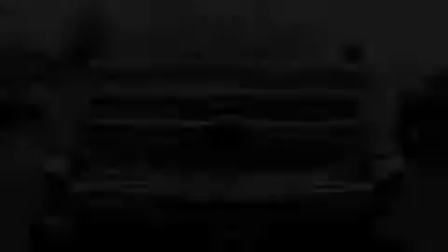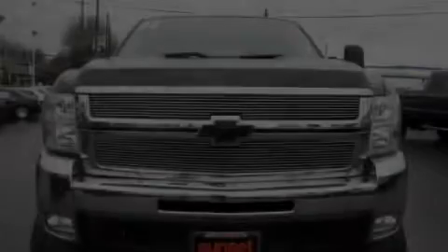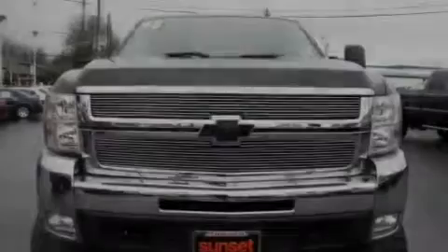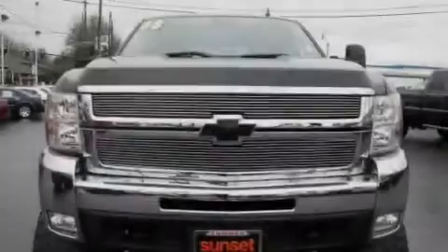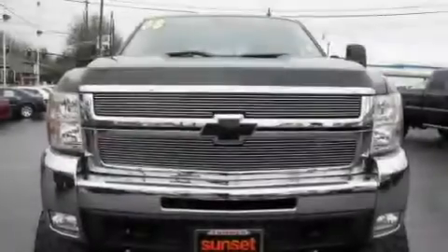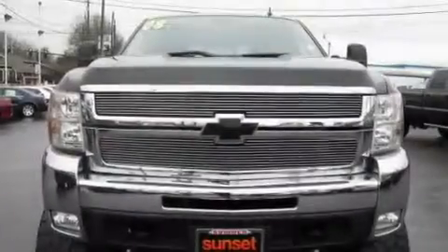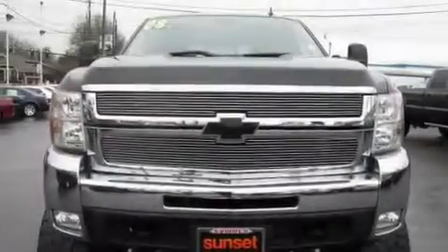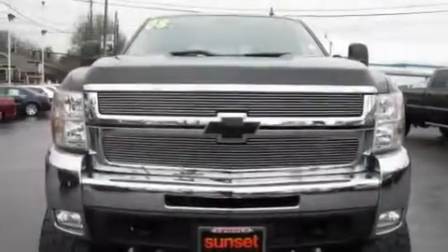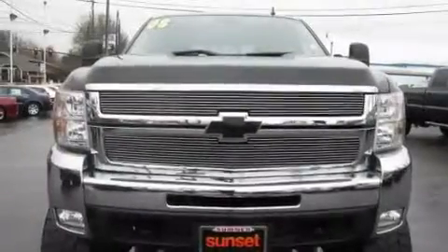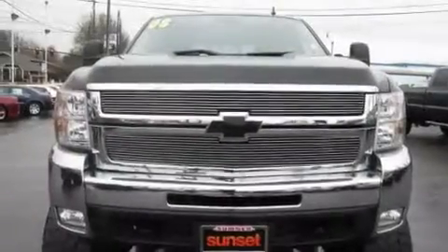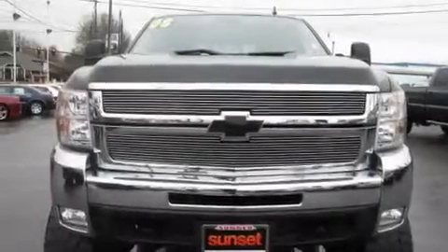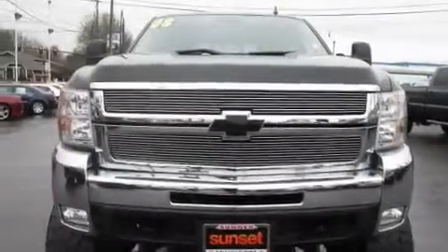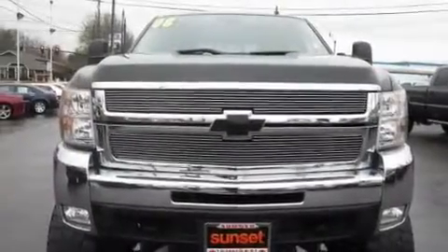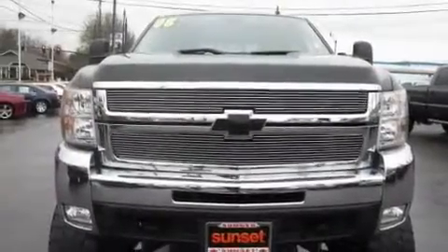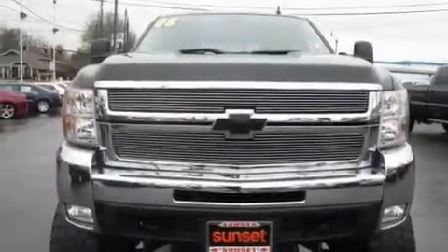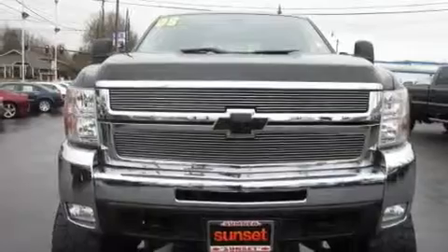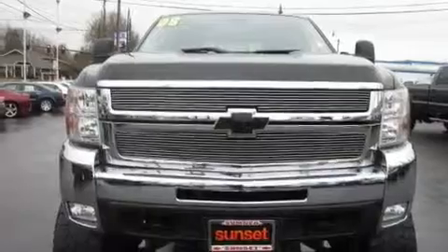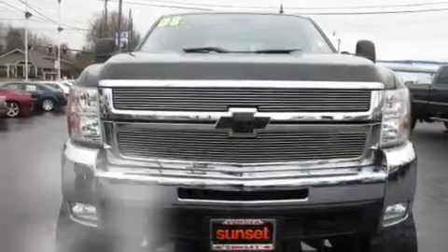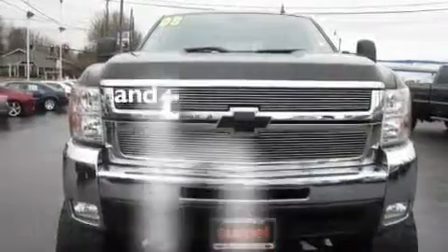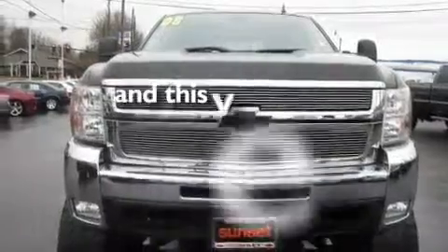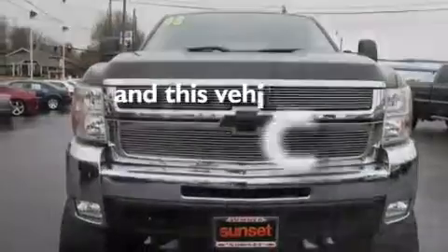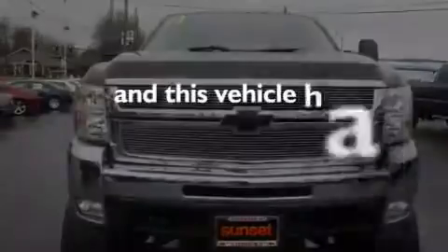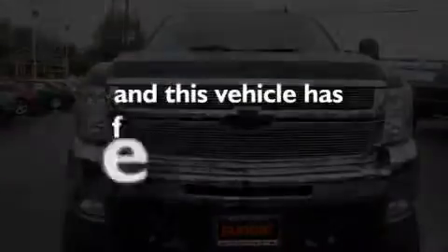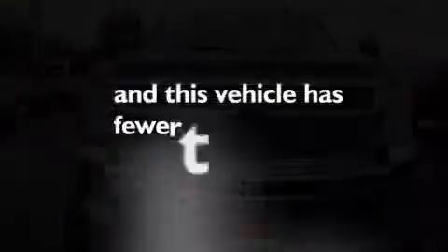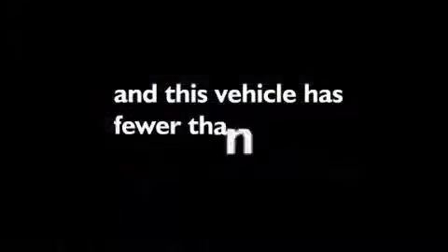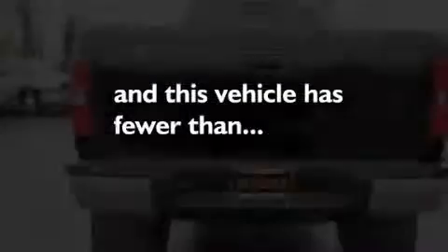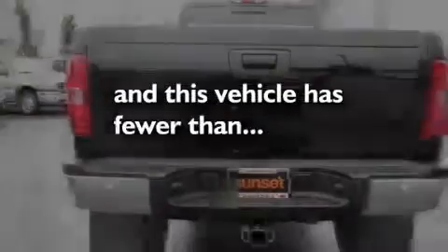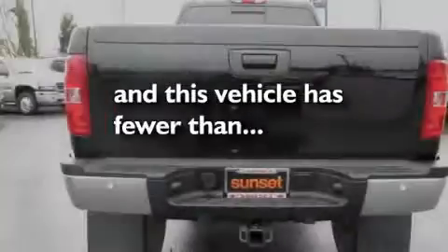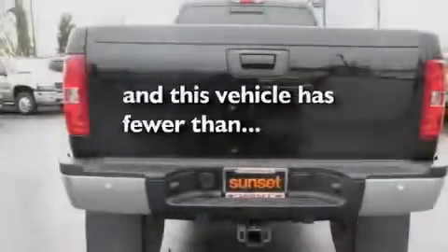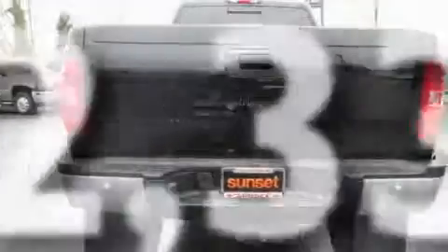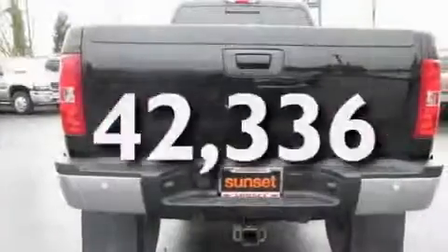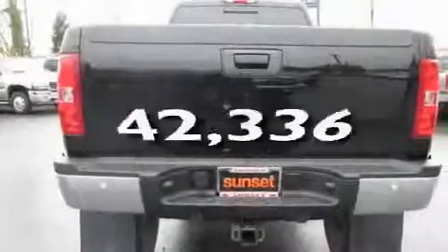Premium wheels, OnStar, a sunroof, and this vehicle has fewer than 43,000 miles on the odometer.